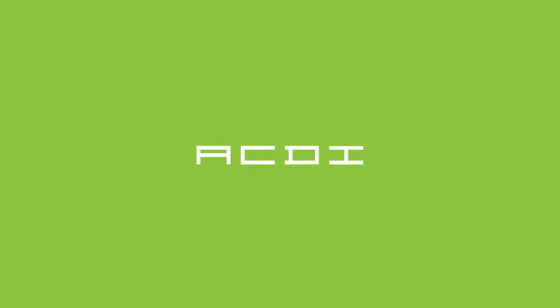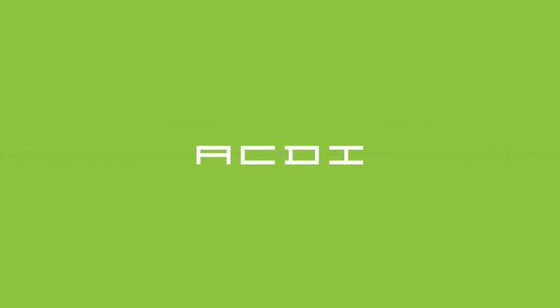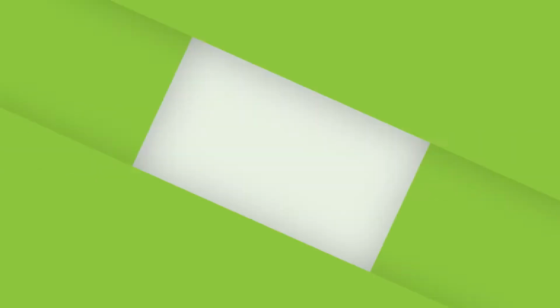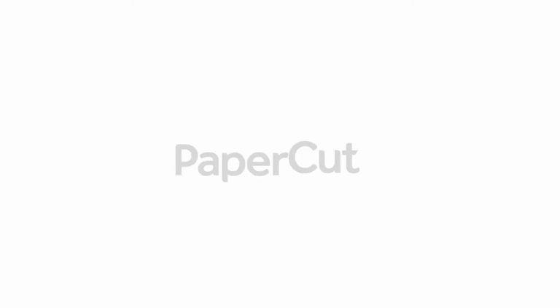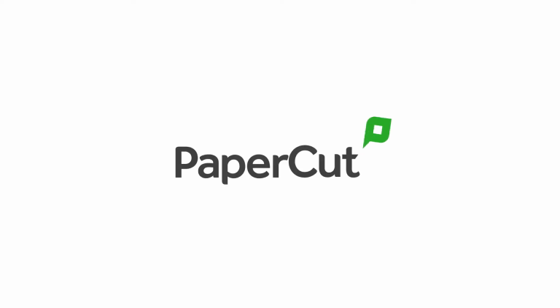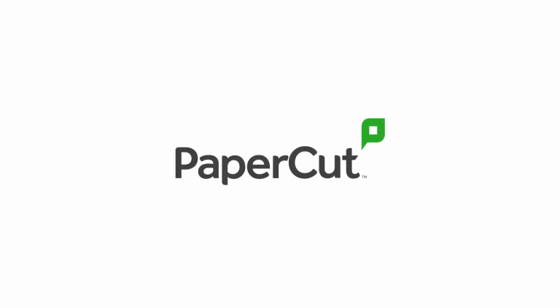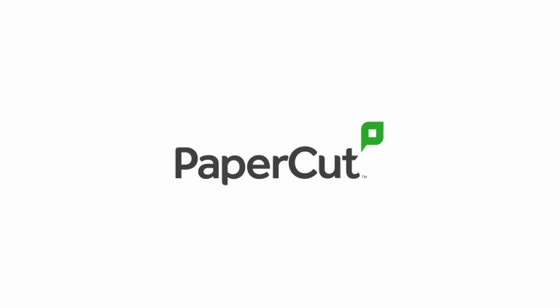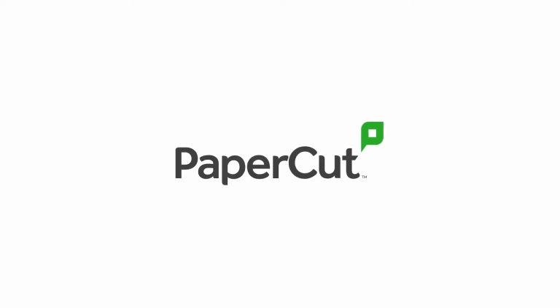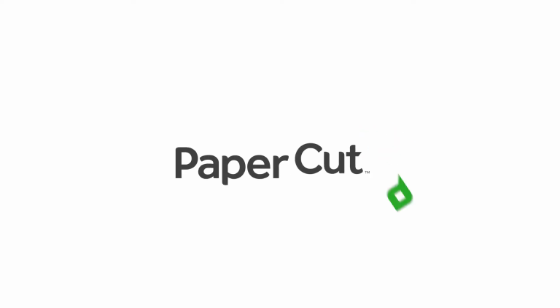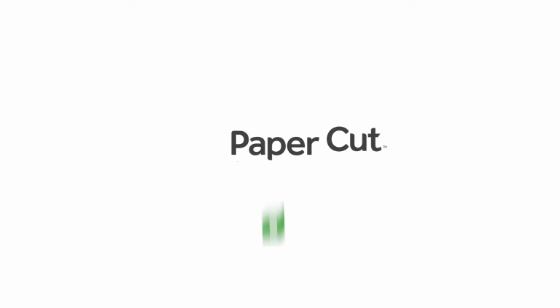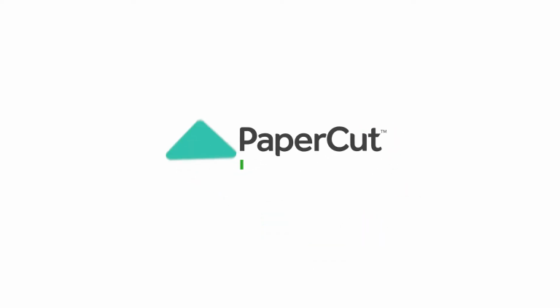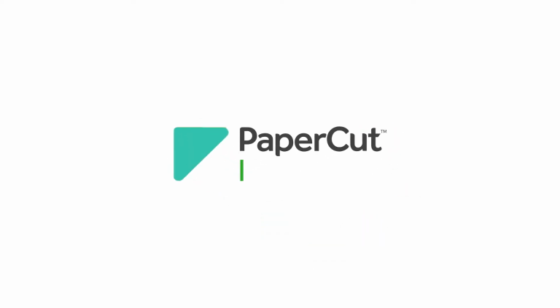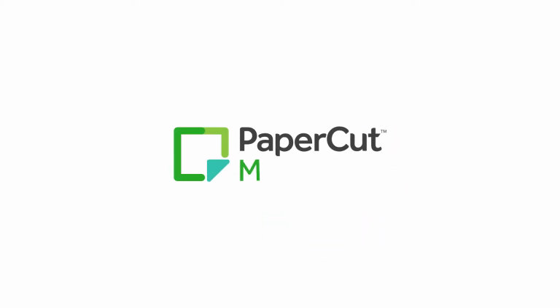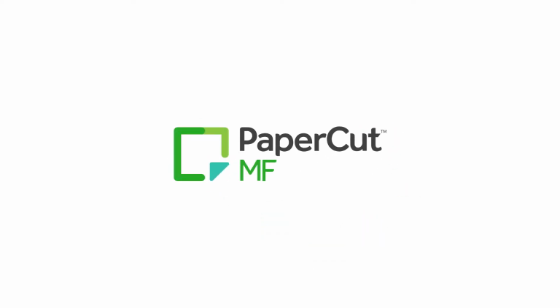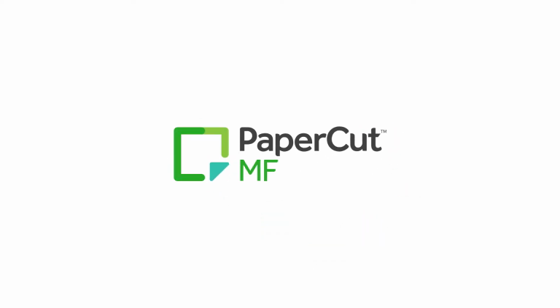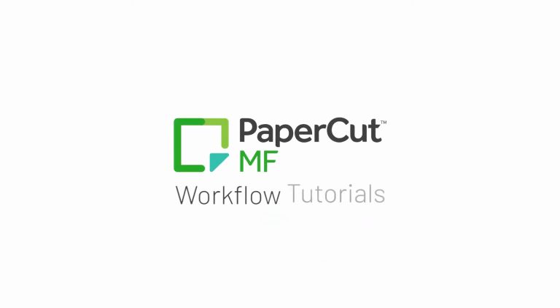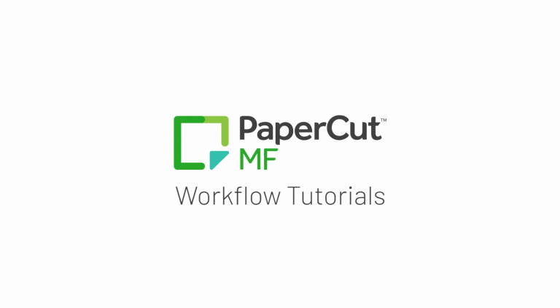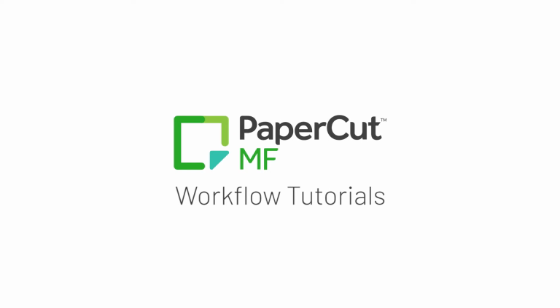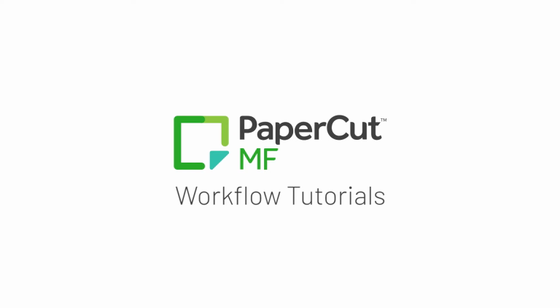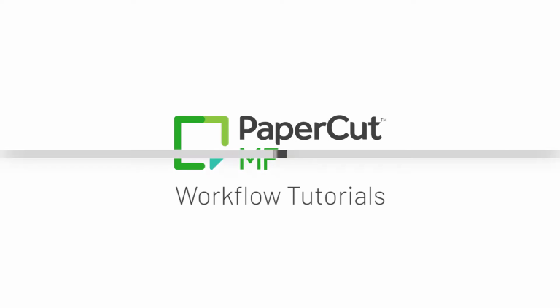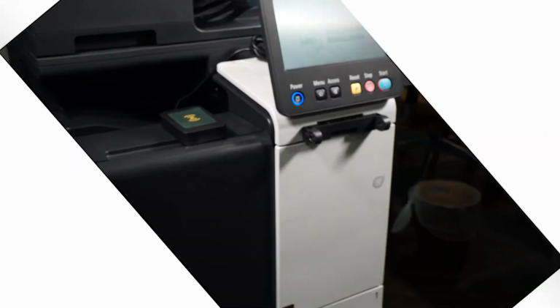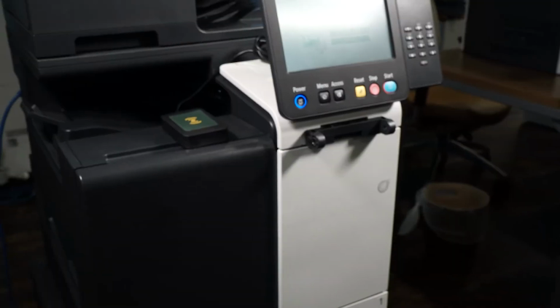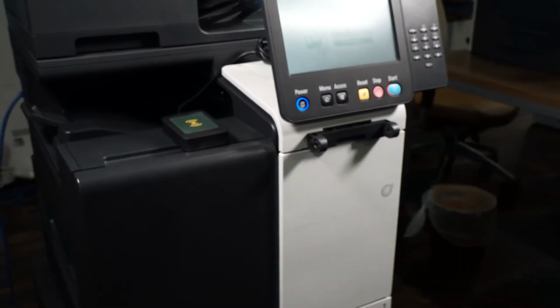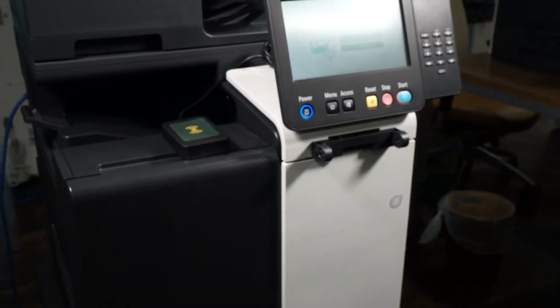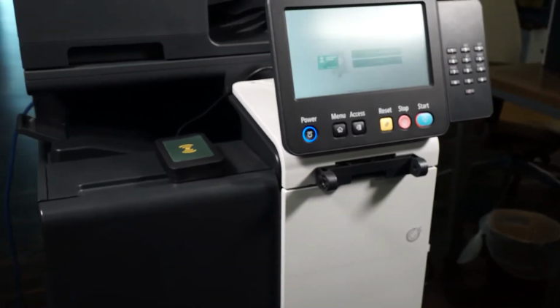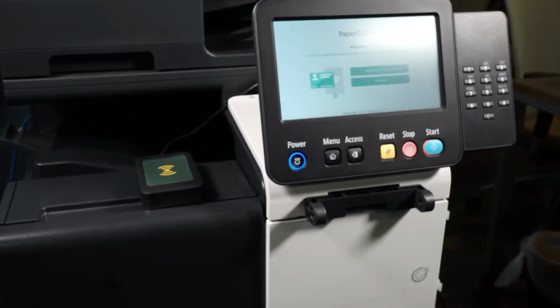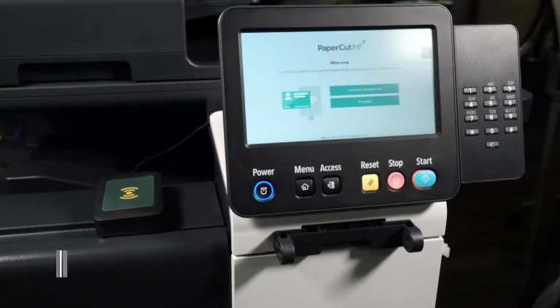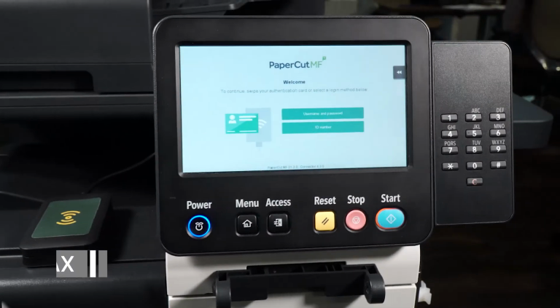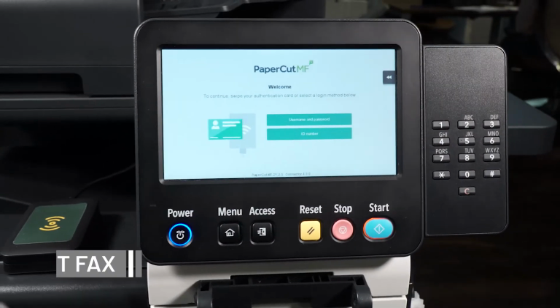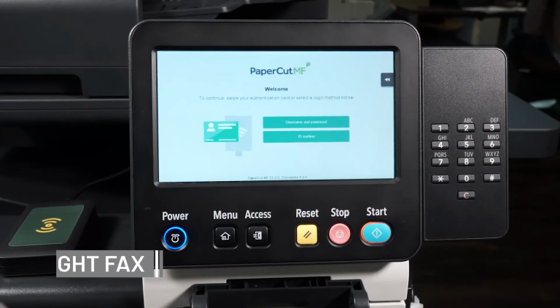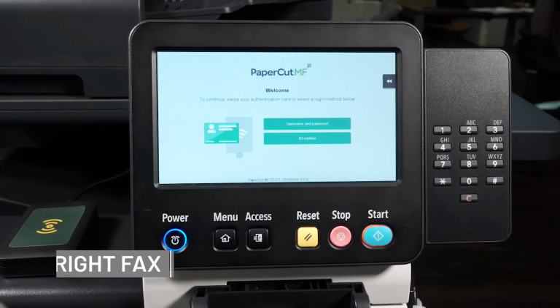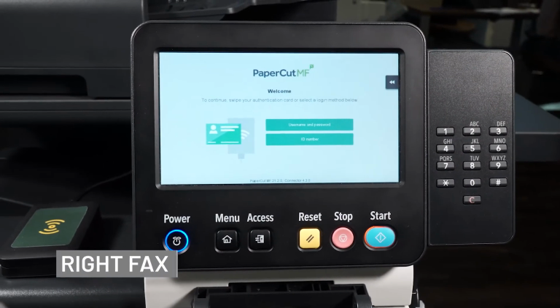Welcome to ACDI's PaperCut MF Workflow Tutorials. Let's go over the Write Fax feature.